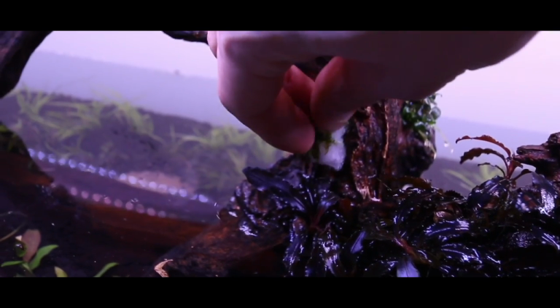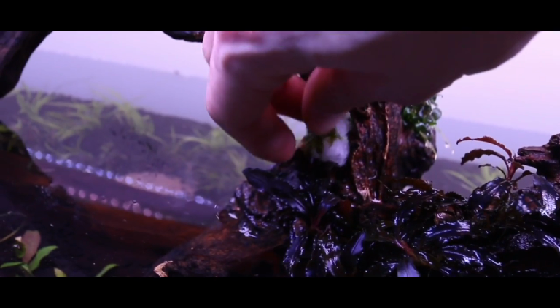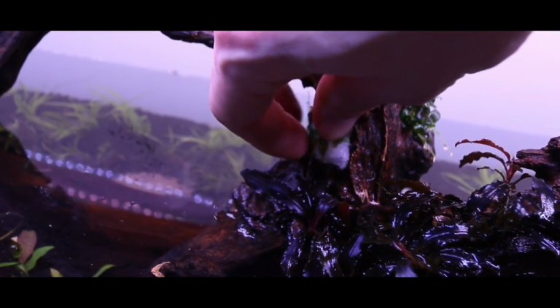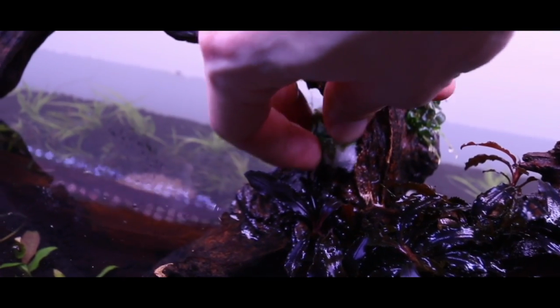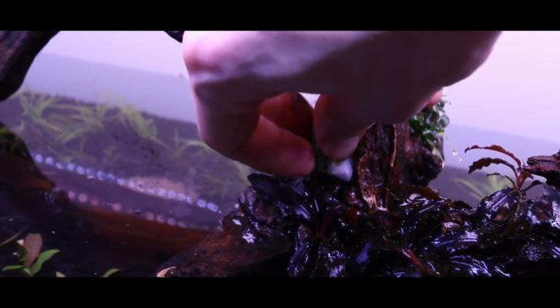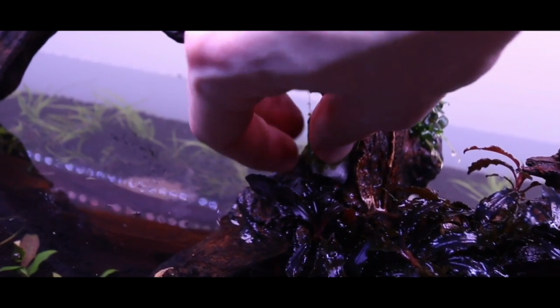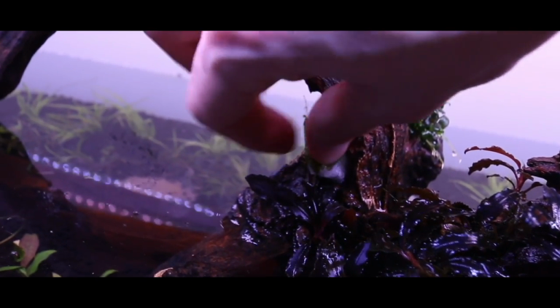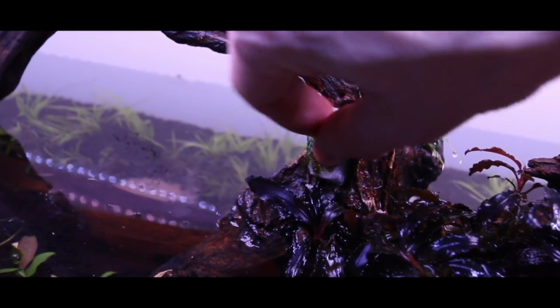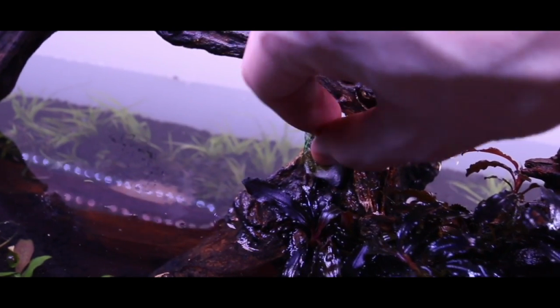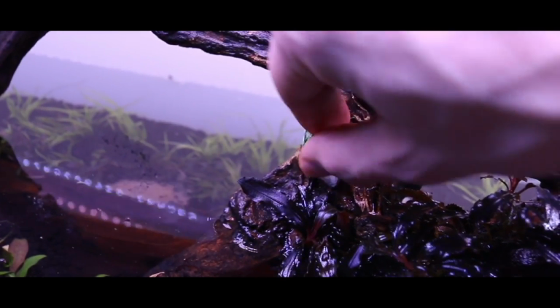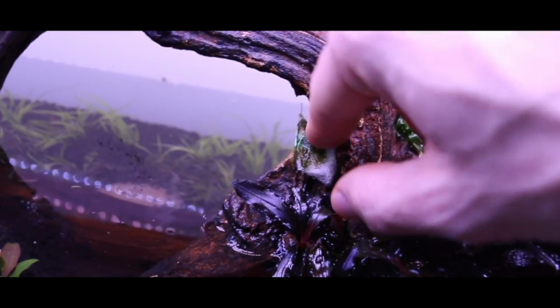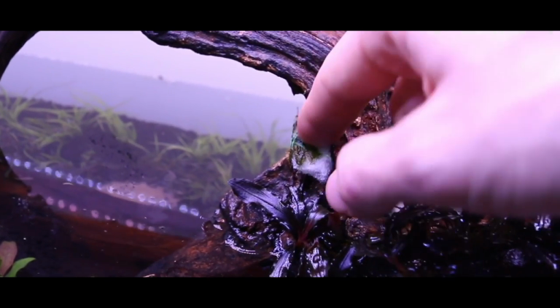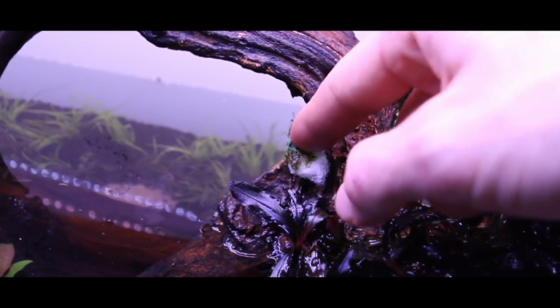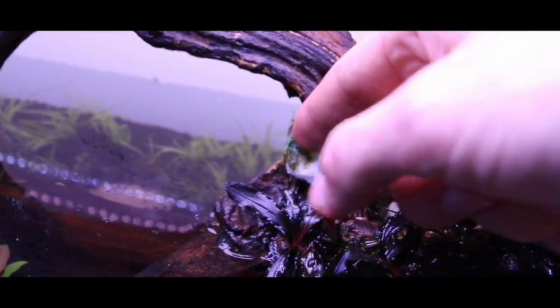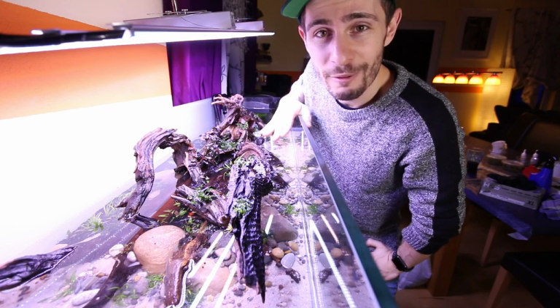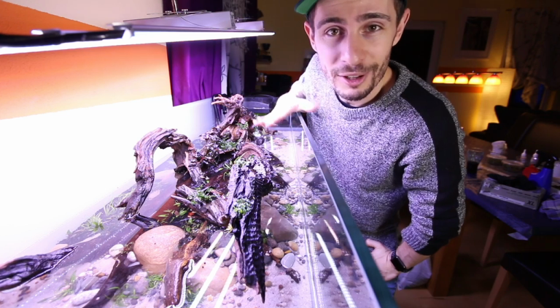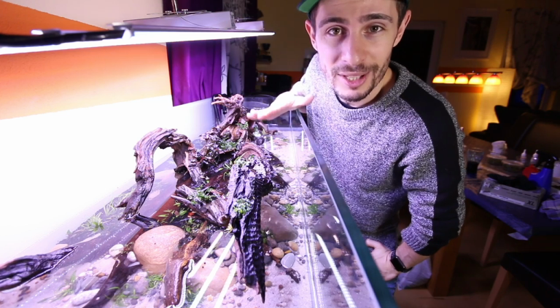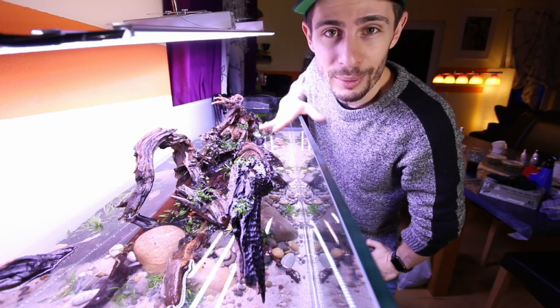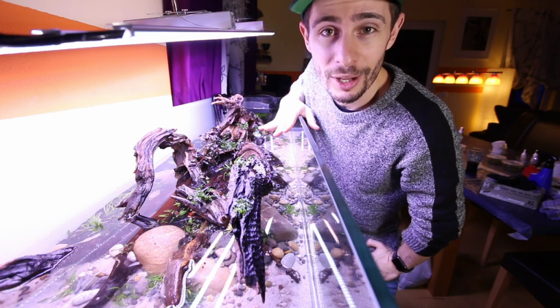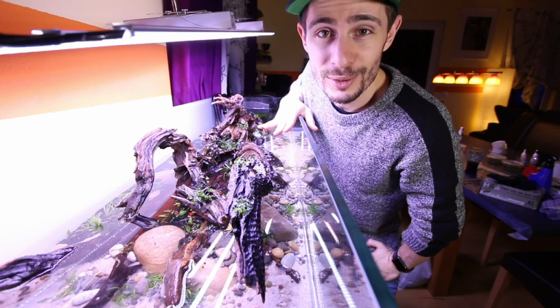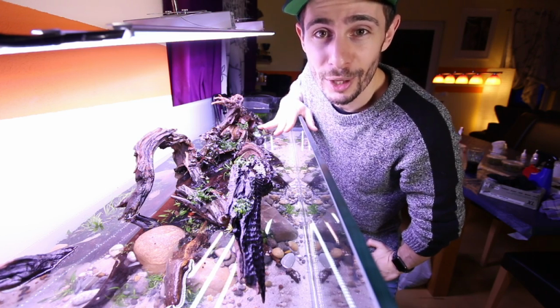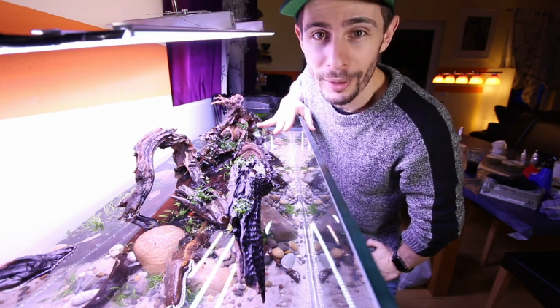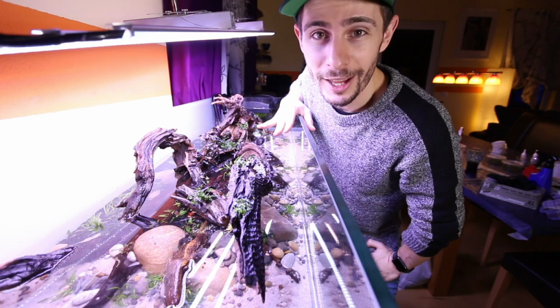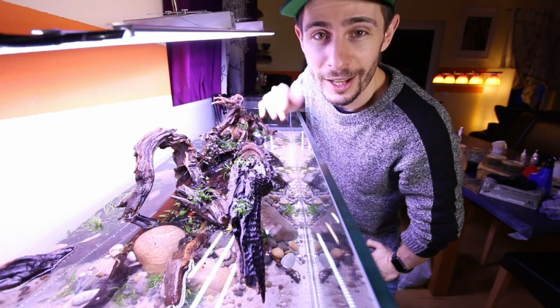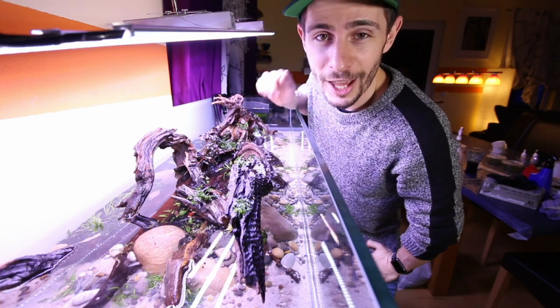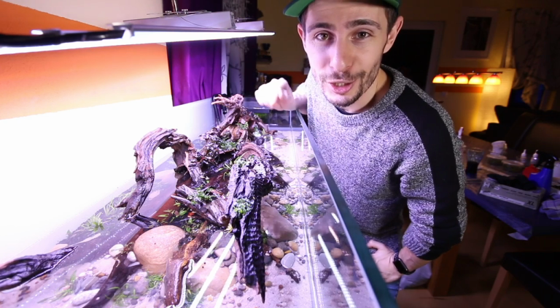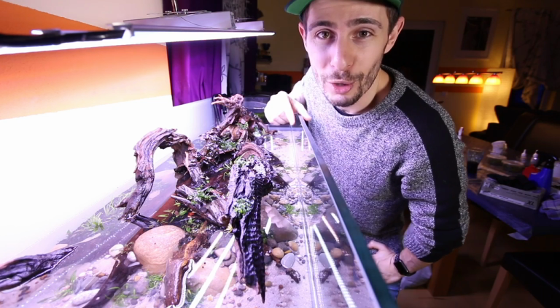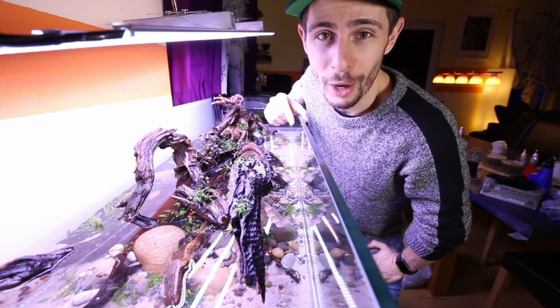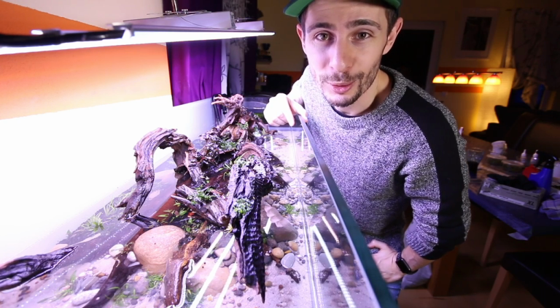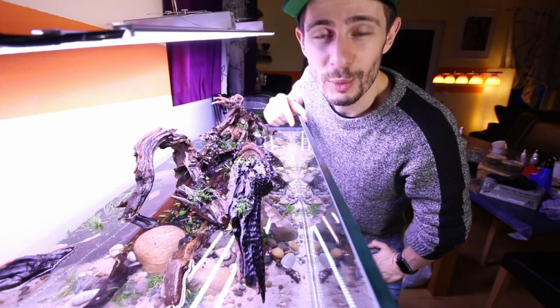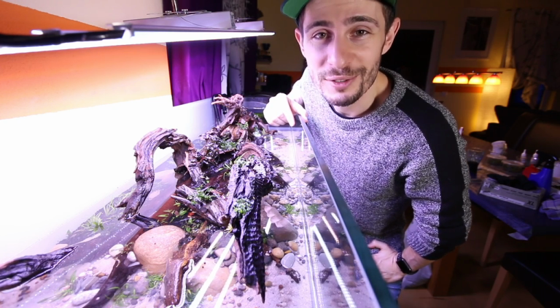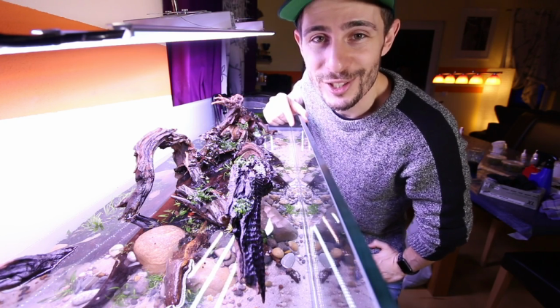Going forward, we are going to finish adding those Fissidens to the tank and fill it up to the top, and I'm going to show you how it looks when it's finished.